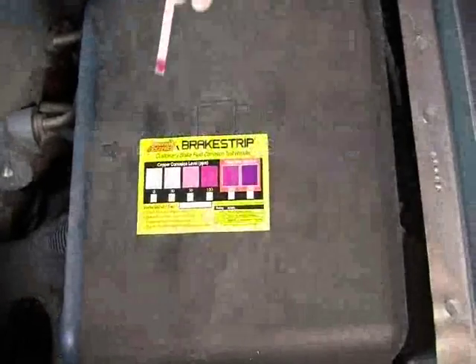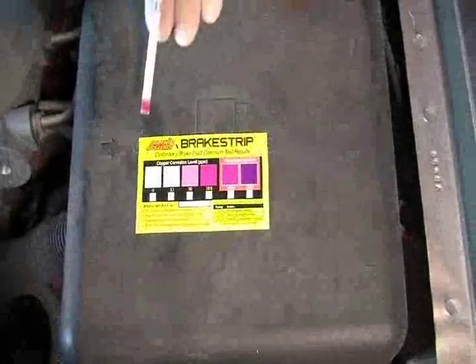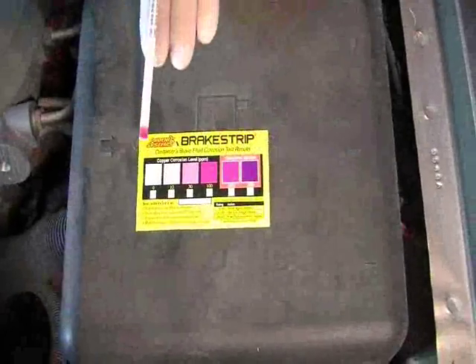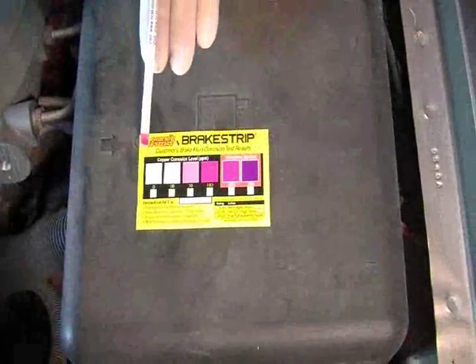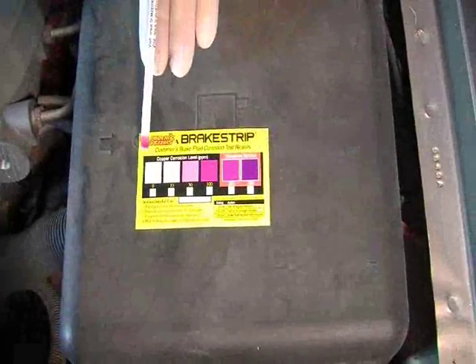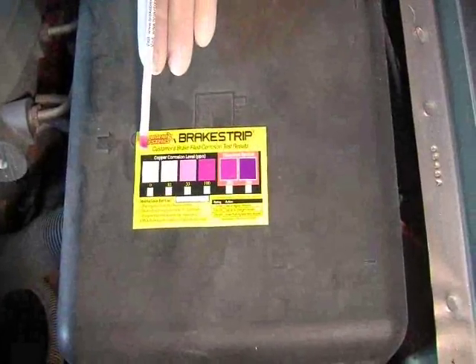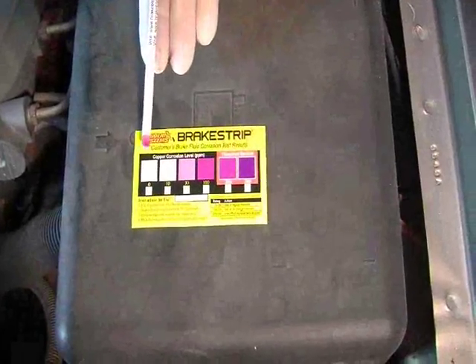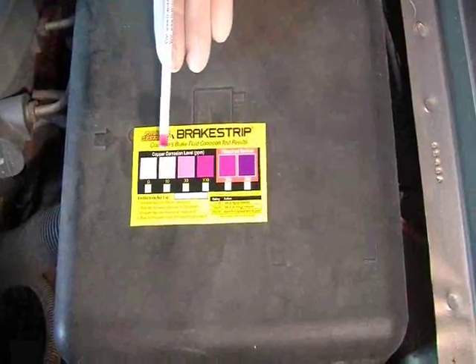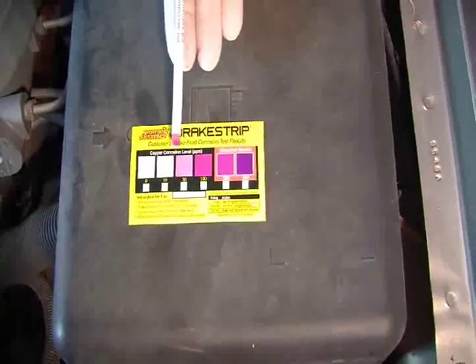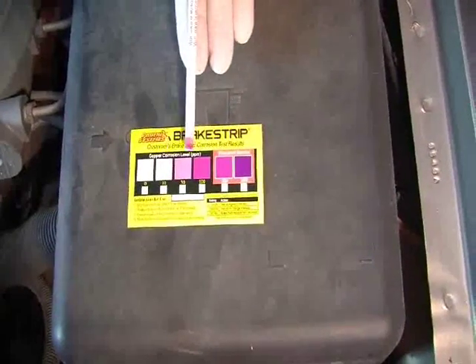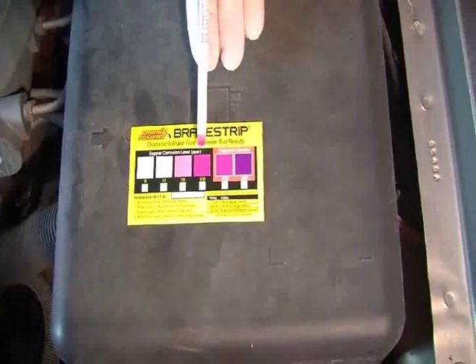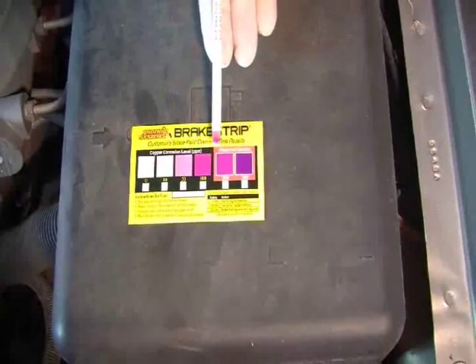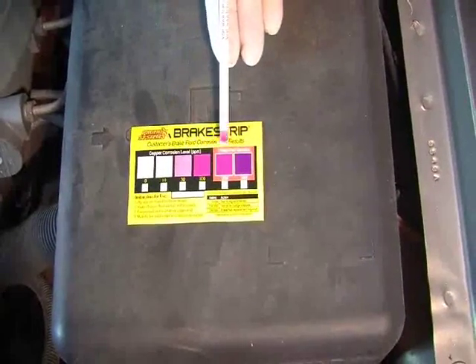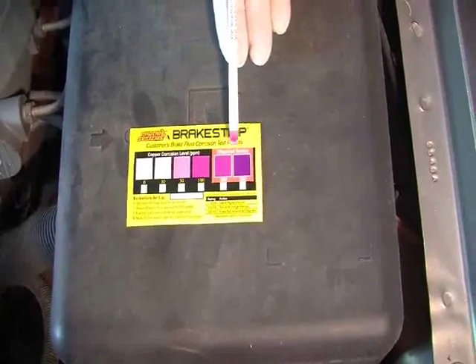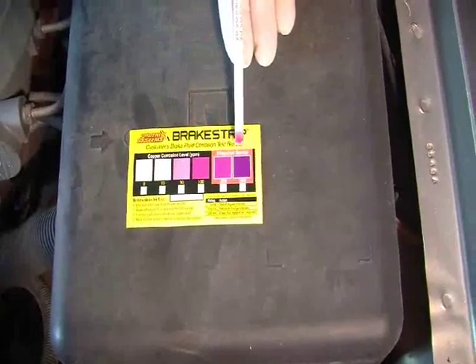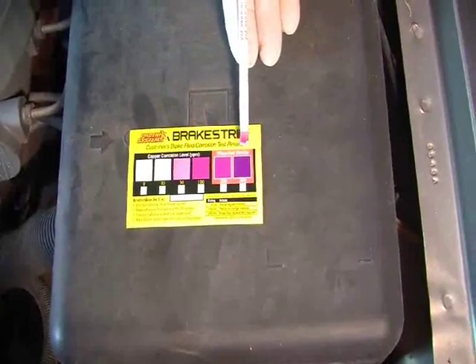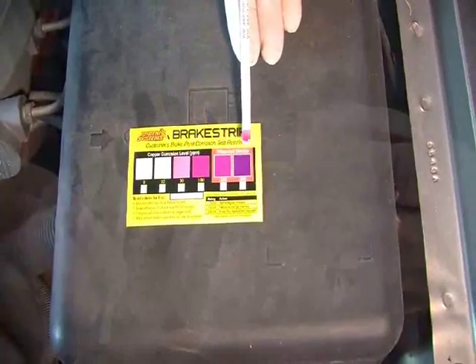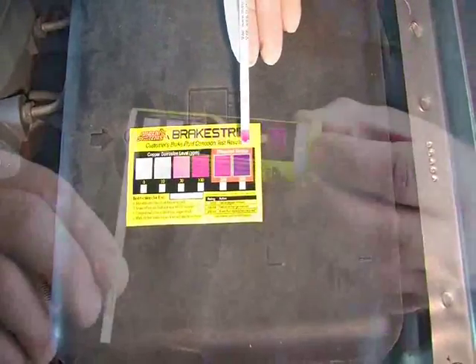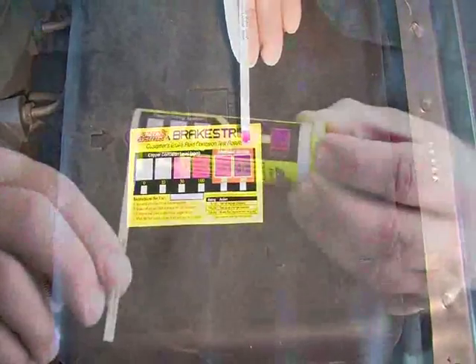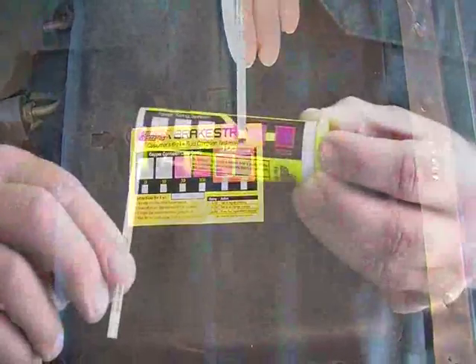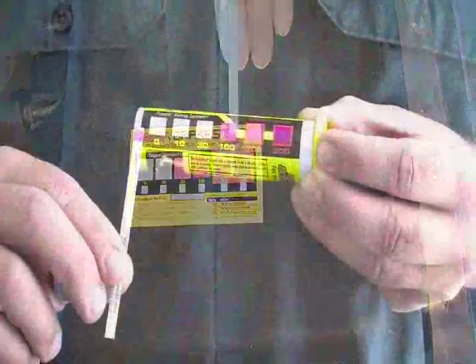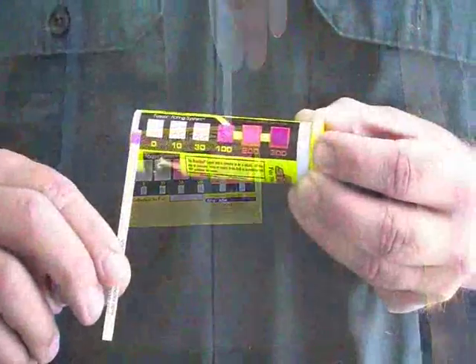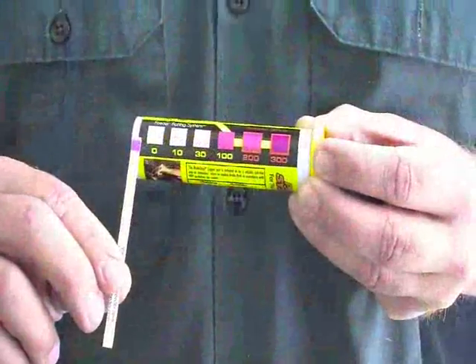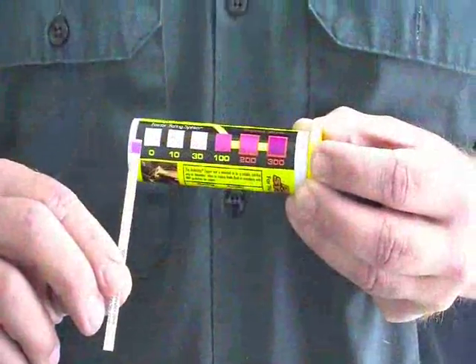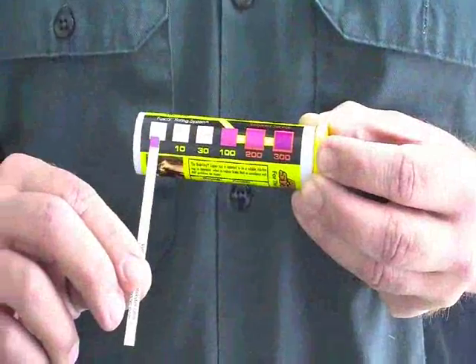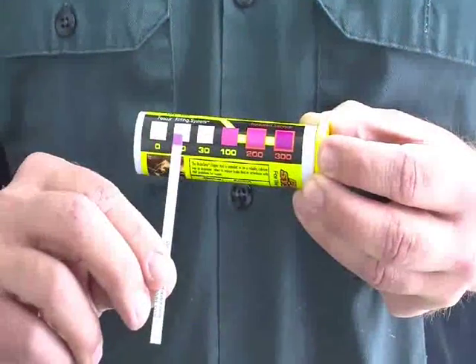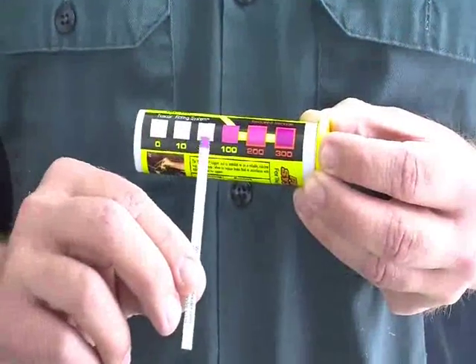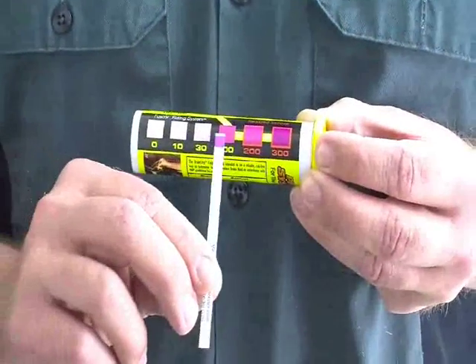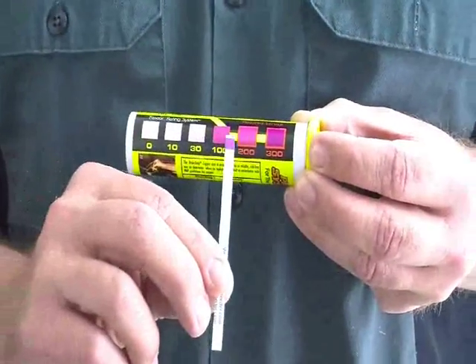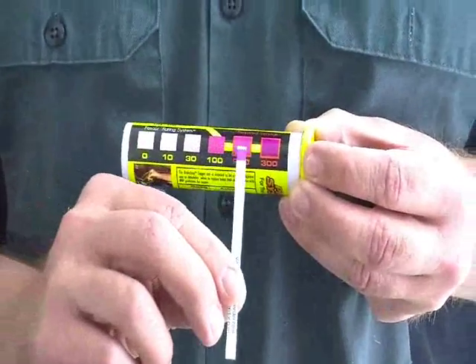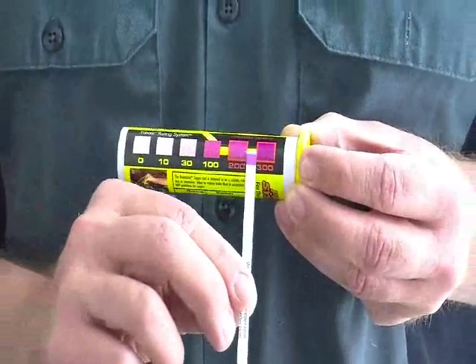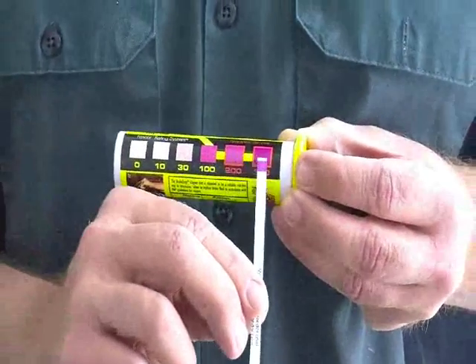Compare the color of the test pad to the color chart on the card or the one on the side of the container.